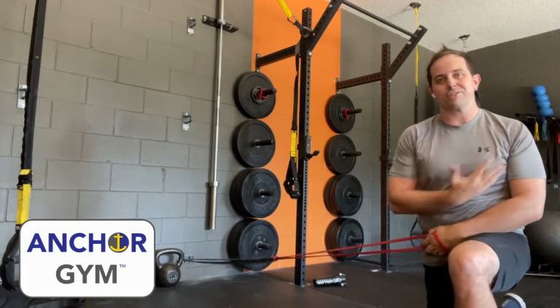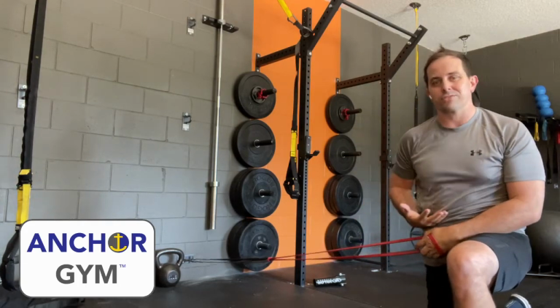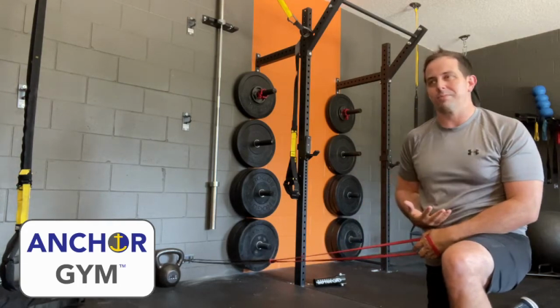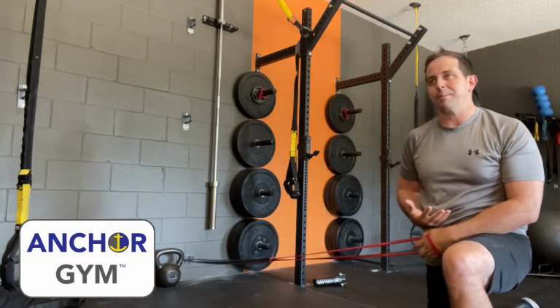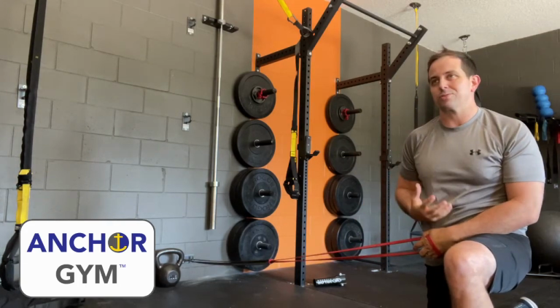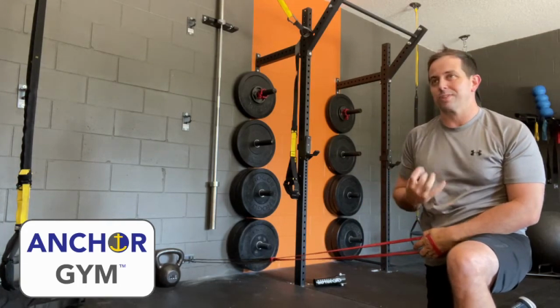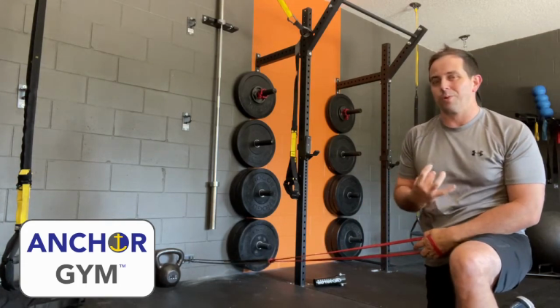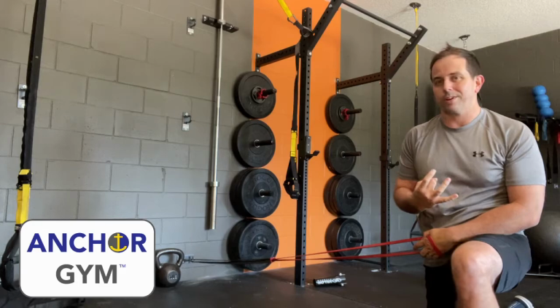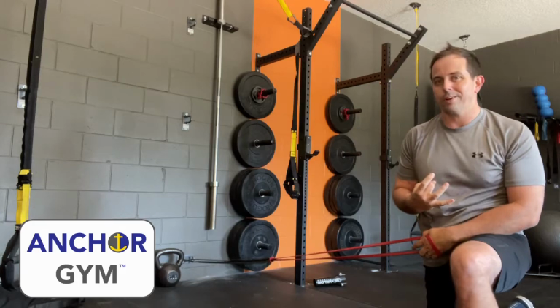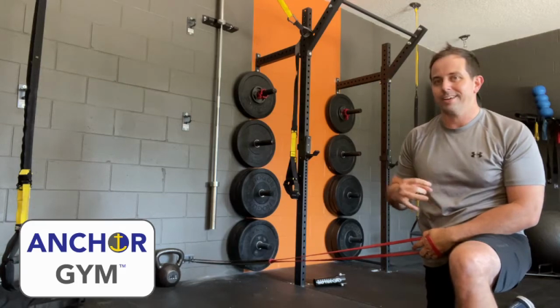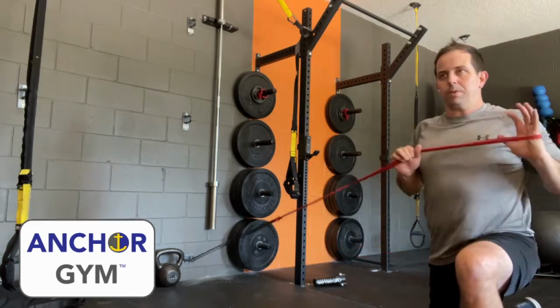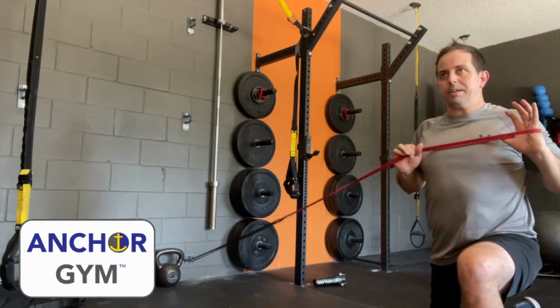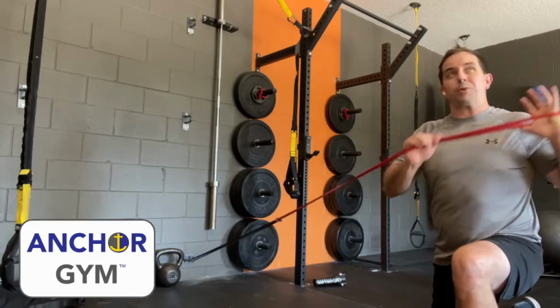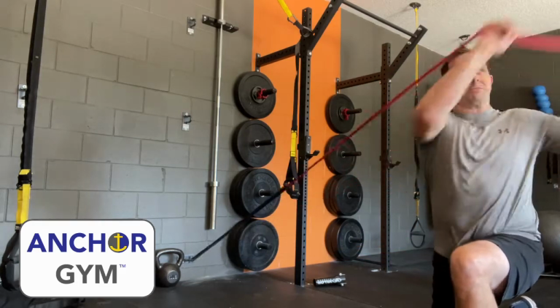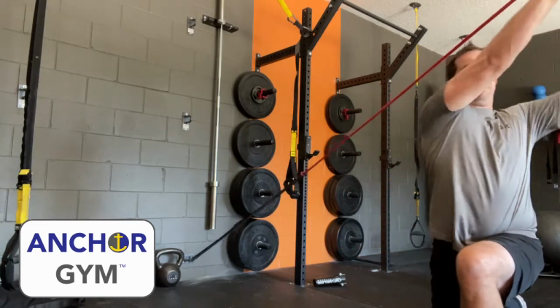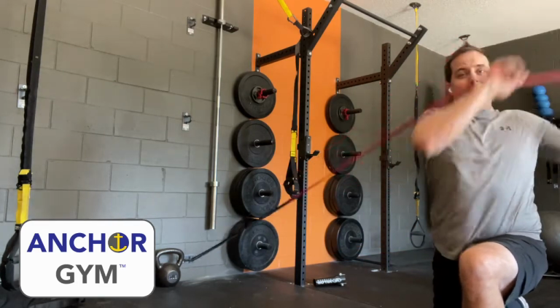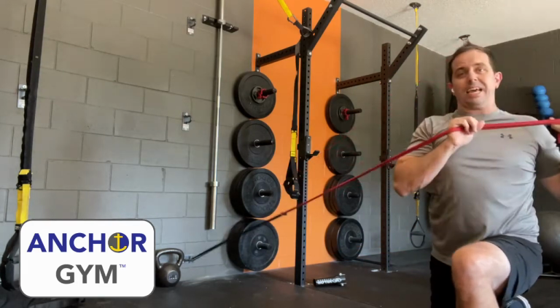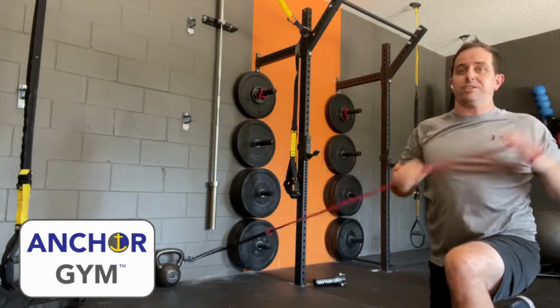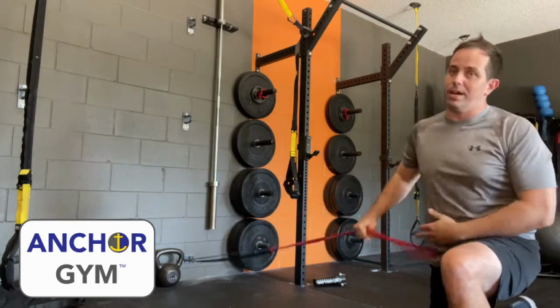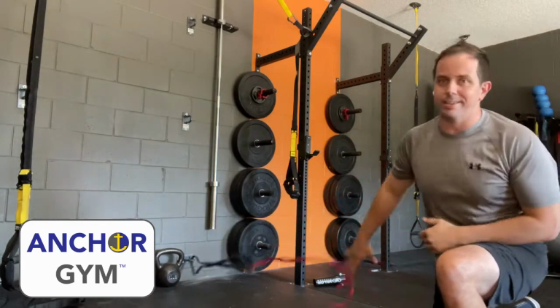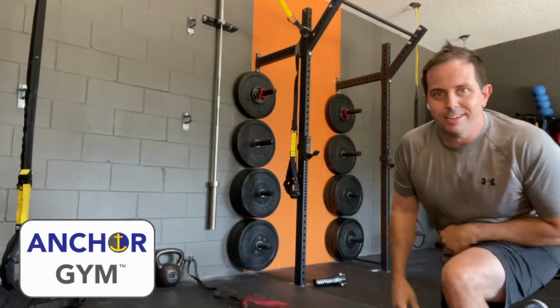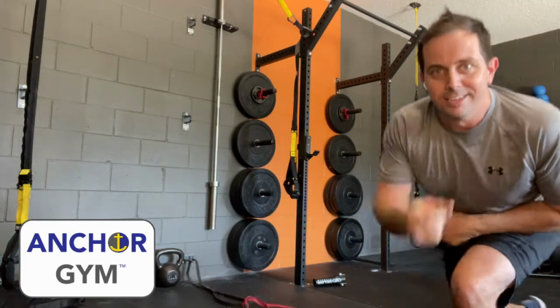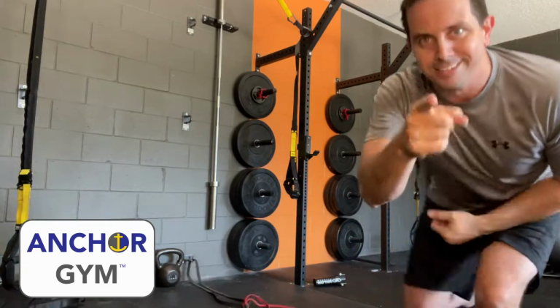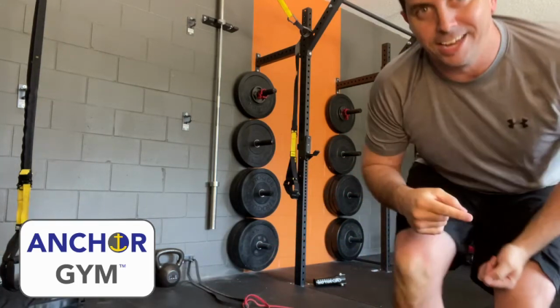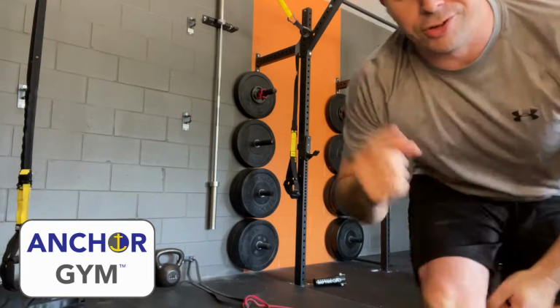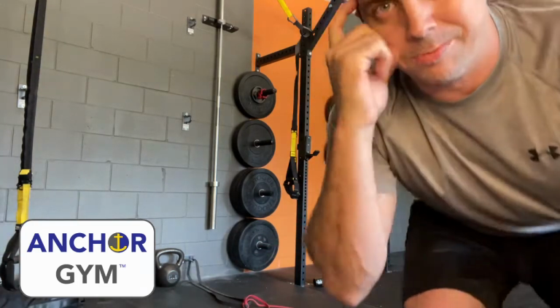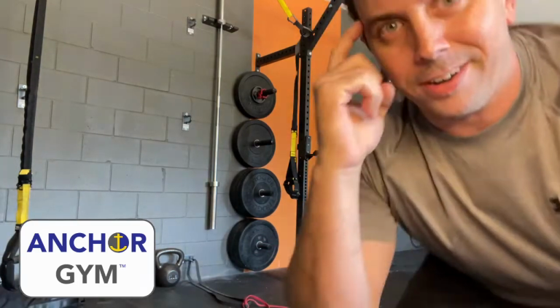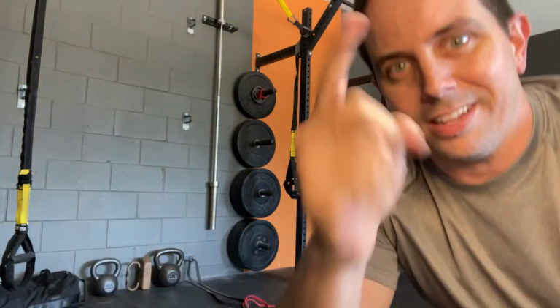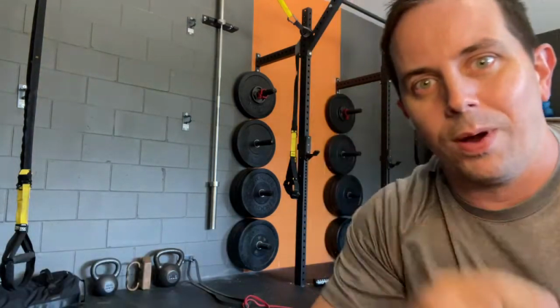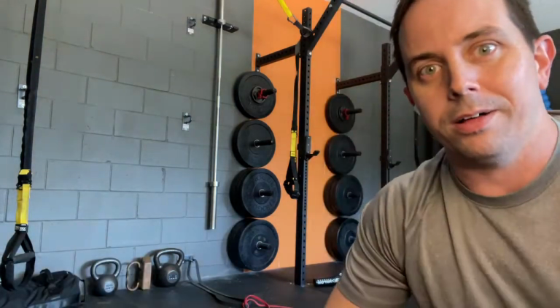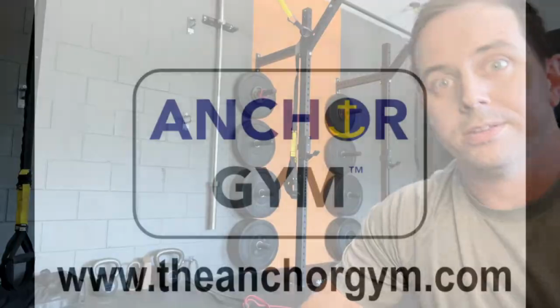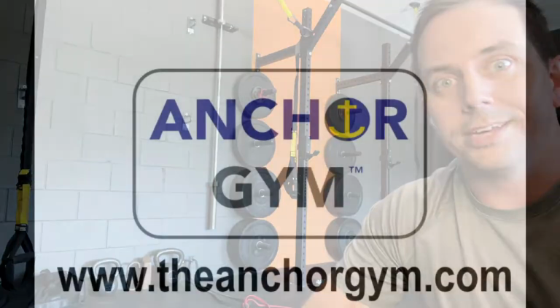The transverse abdominus is really working hard. Pull them in, press them up, bring them down, and you're done. See you guys. Train smart. Live well.